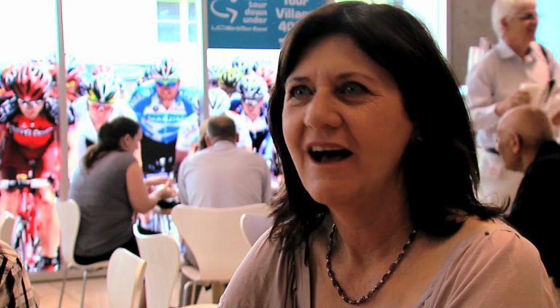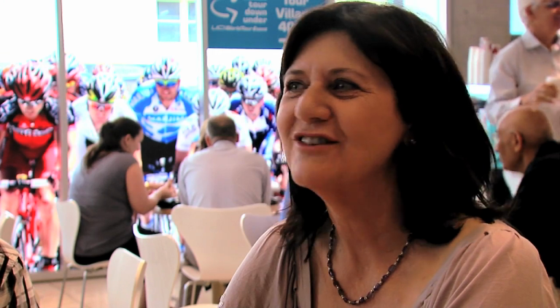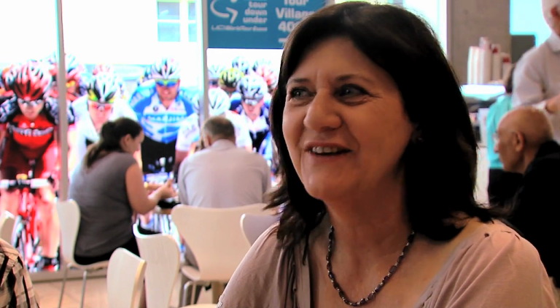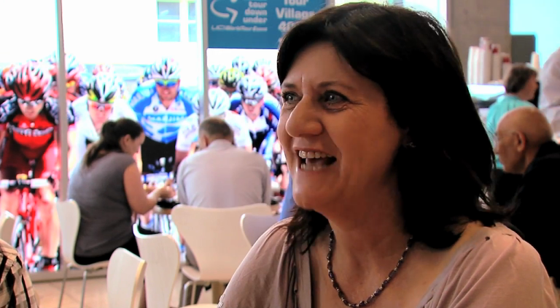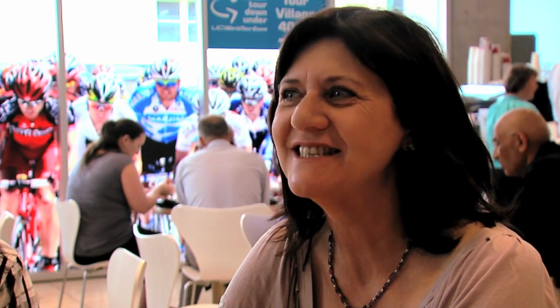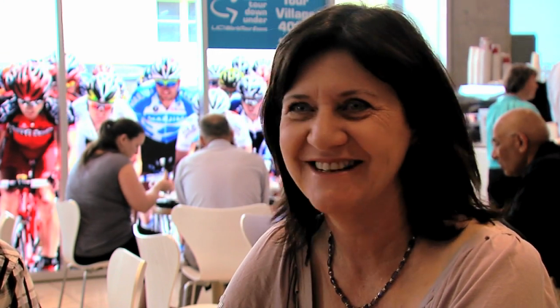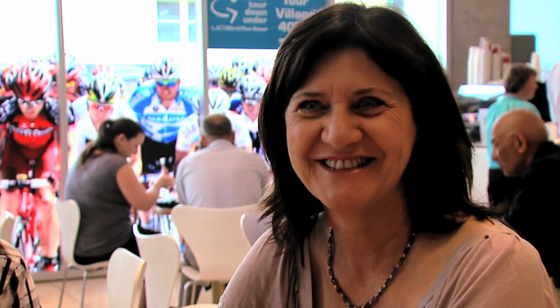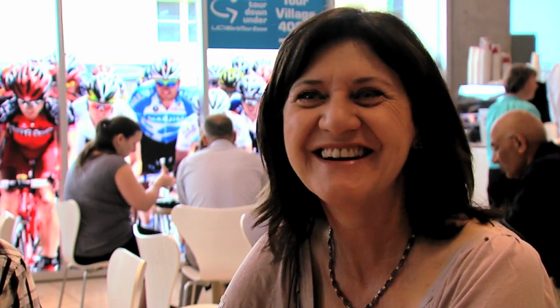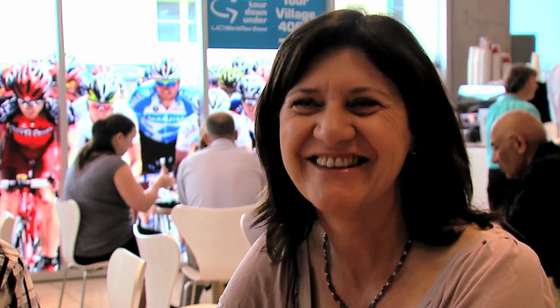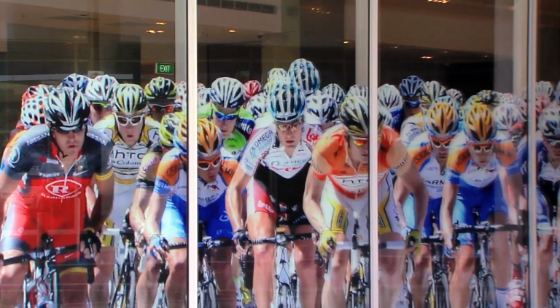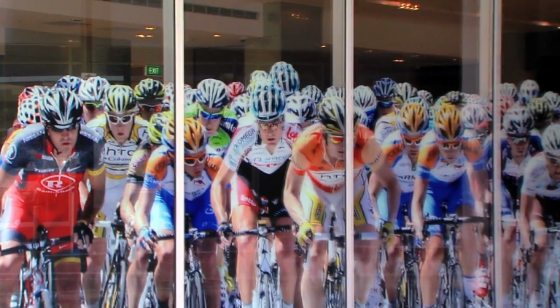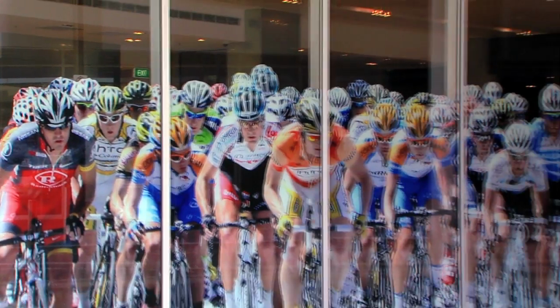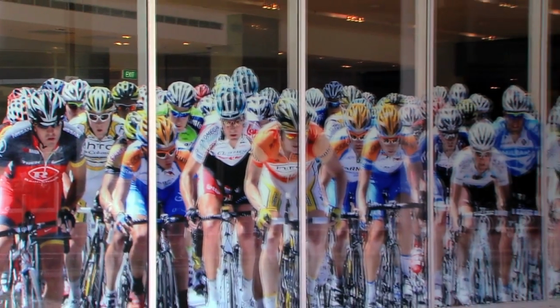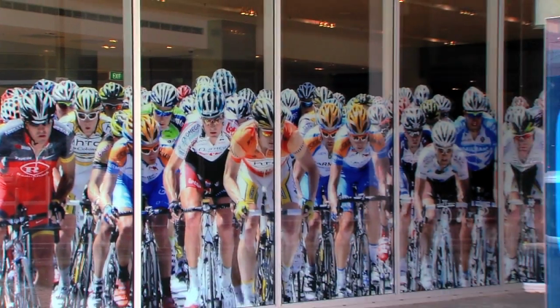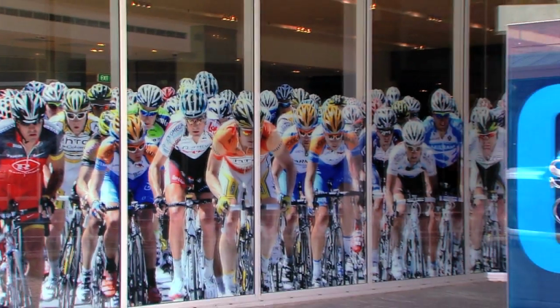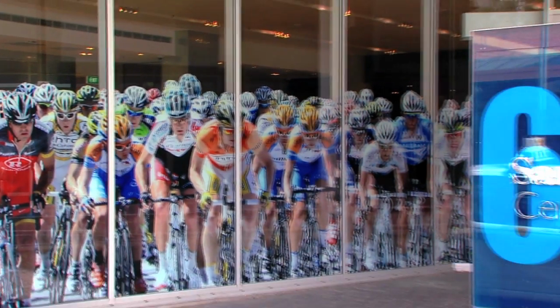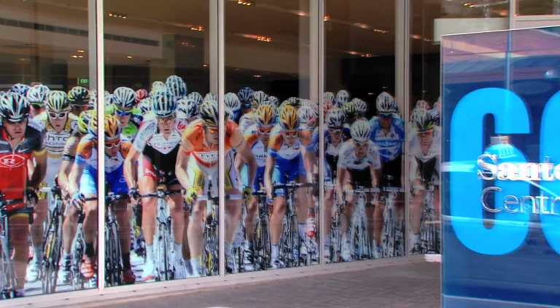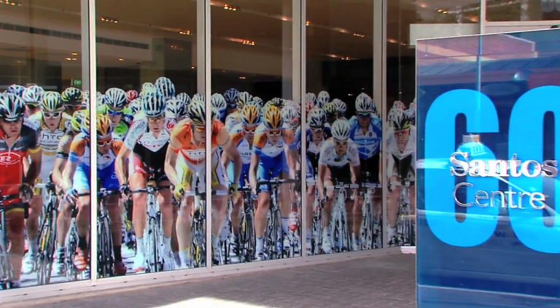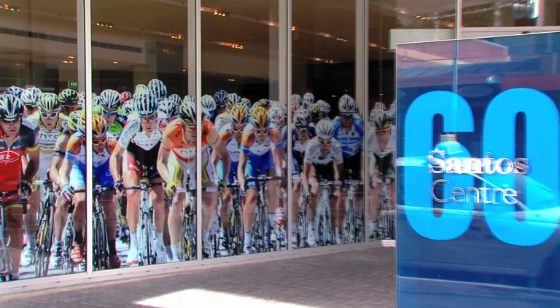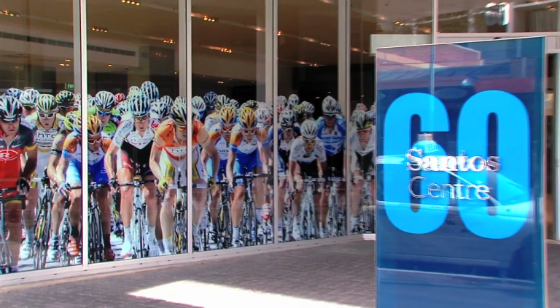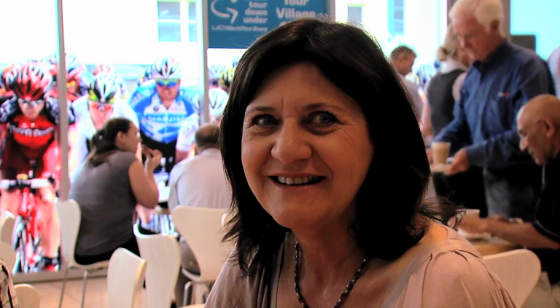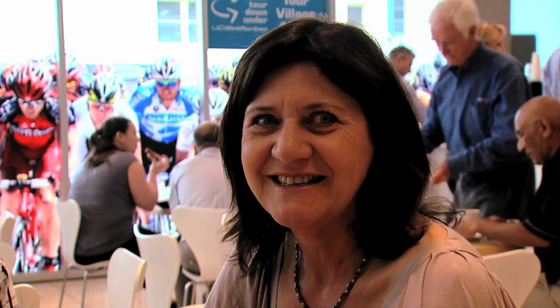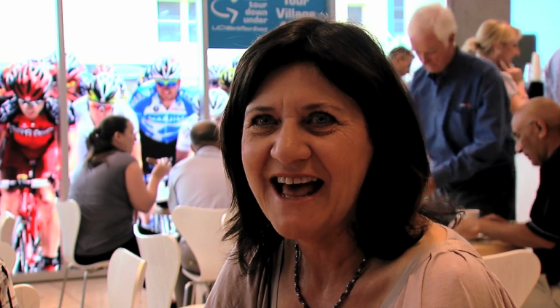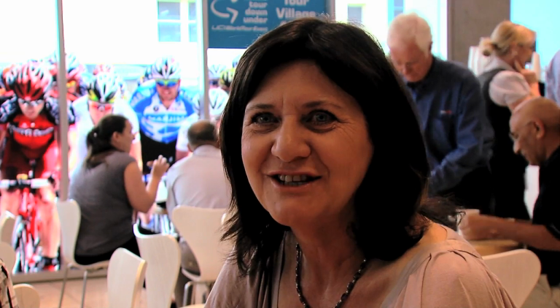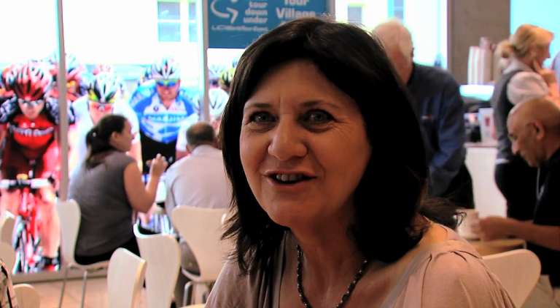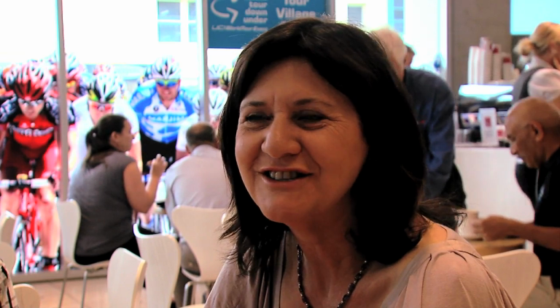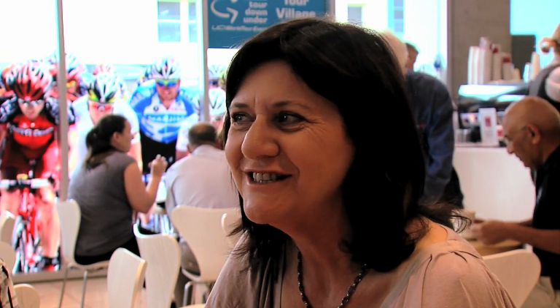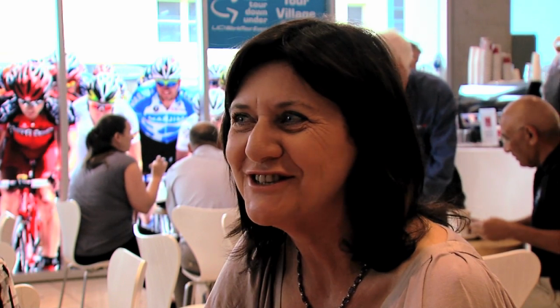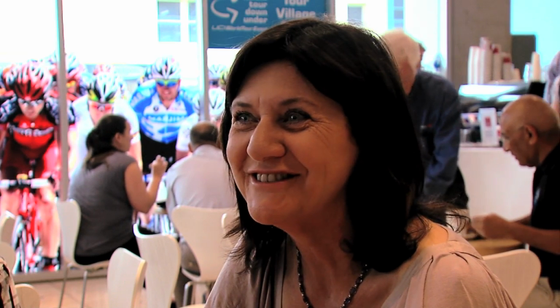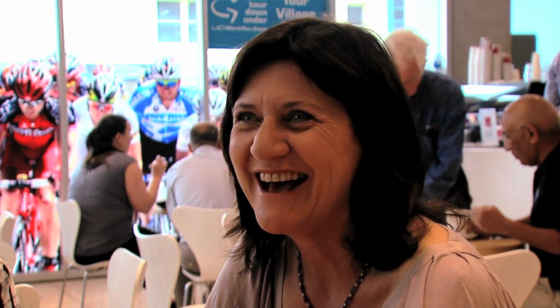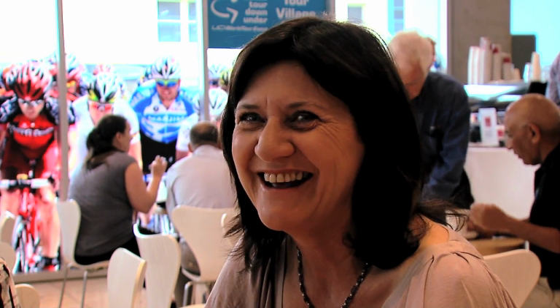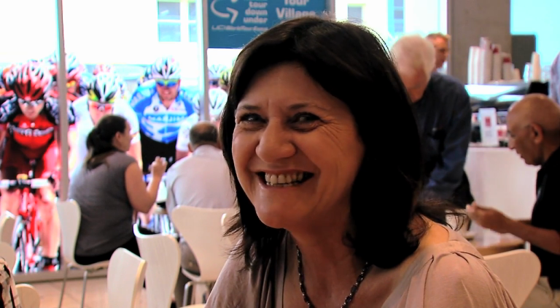Oh it looks fantastic, it's really great. It's for the Tour Down Under. Santos Tour Down Under.